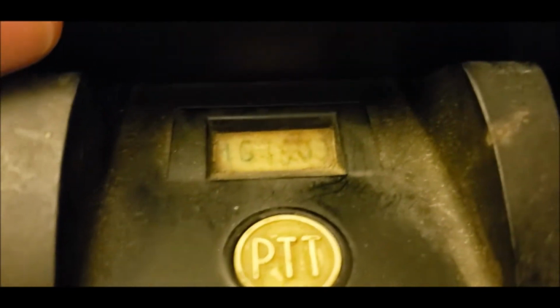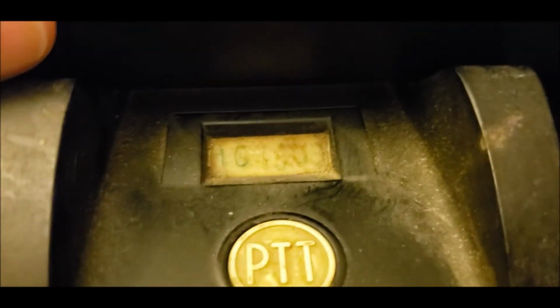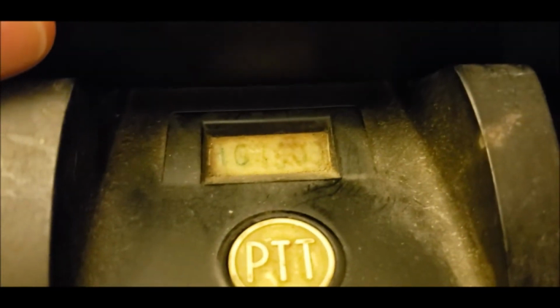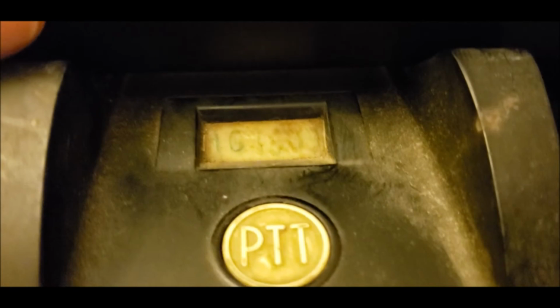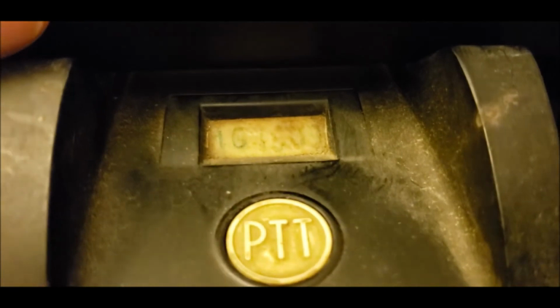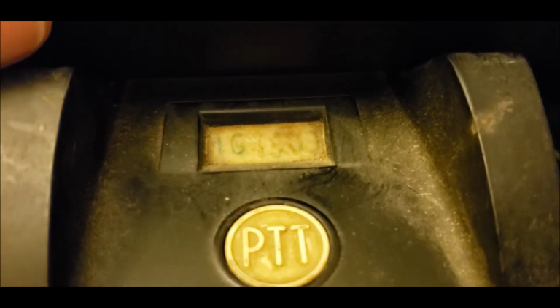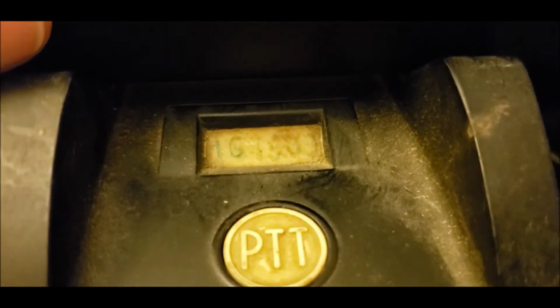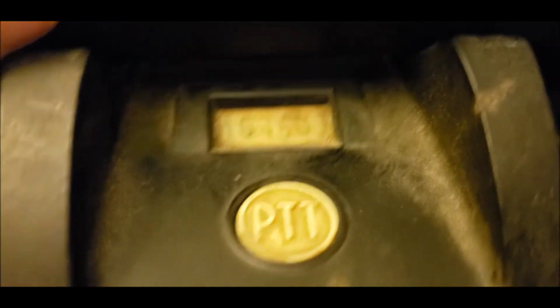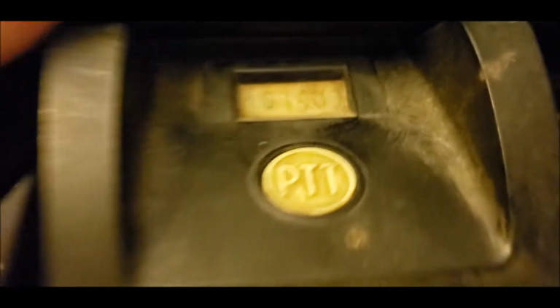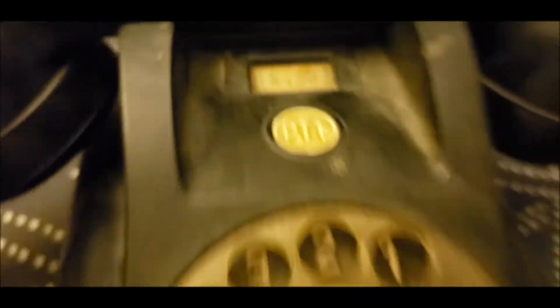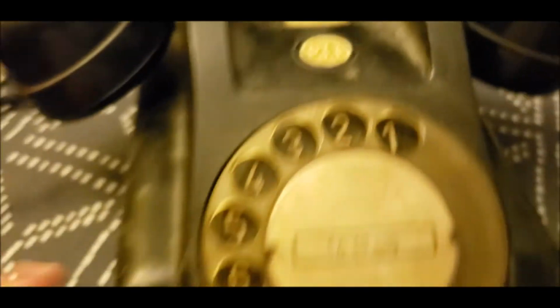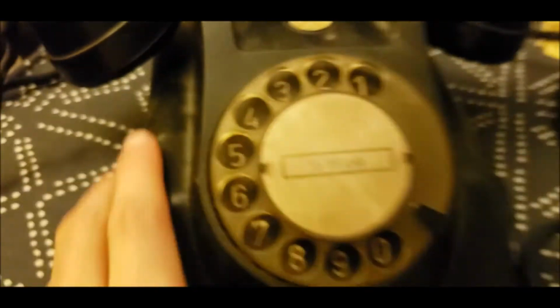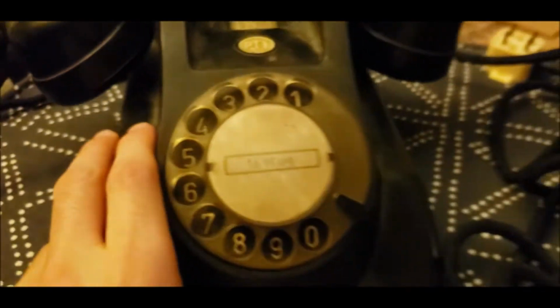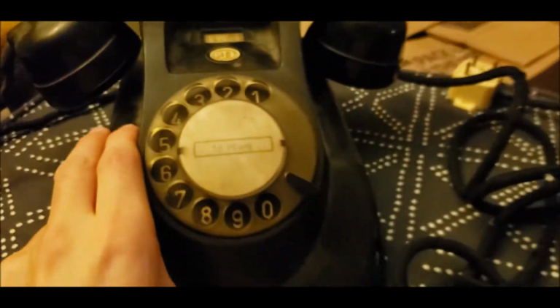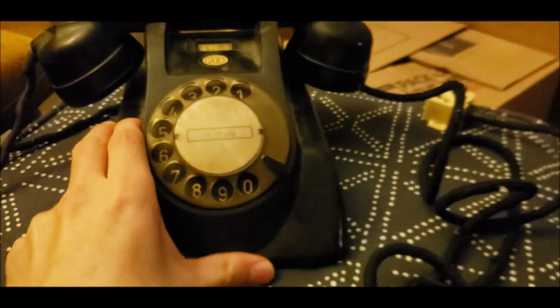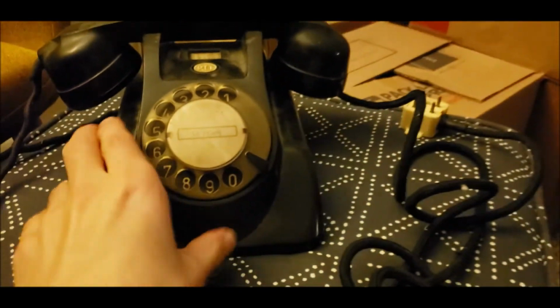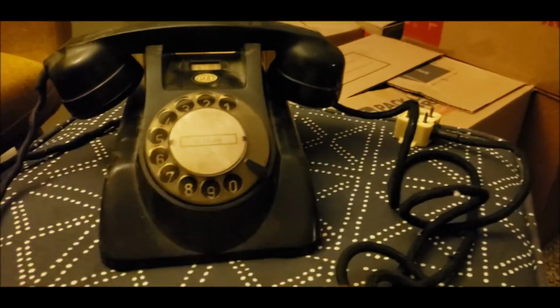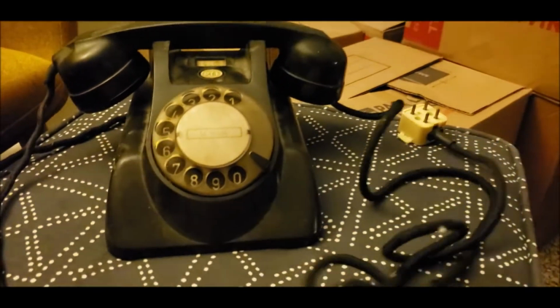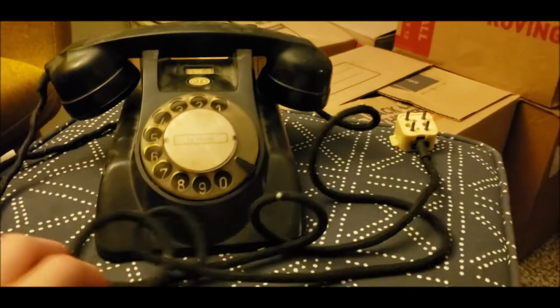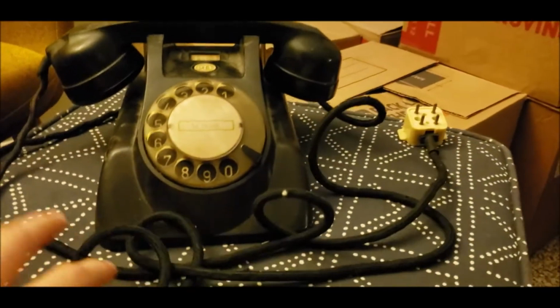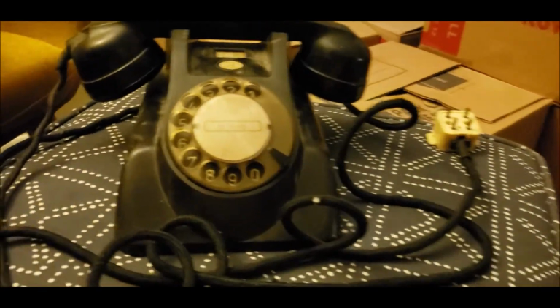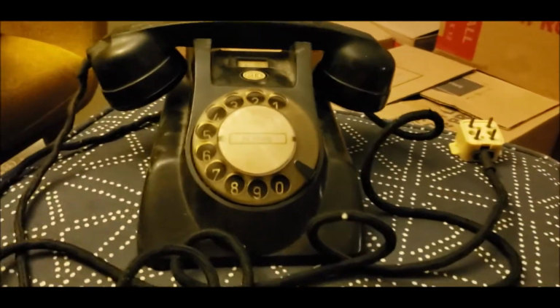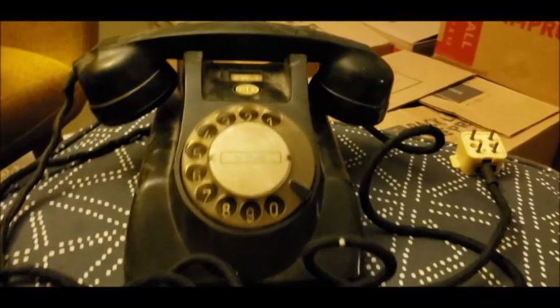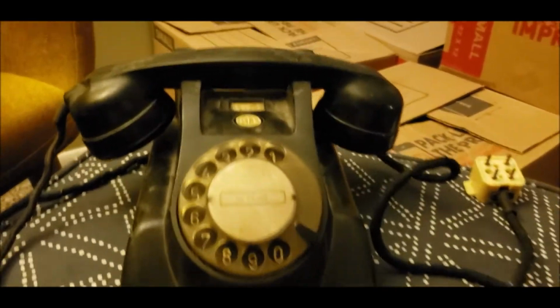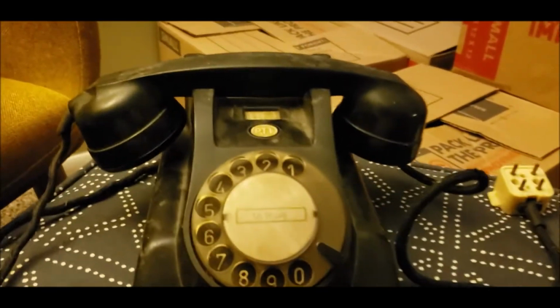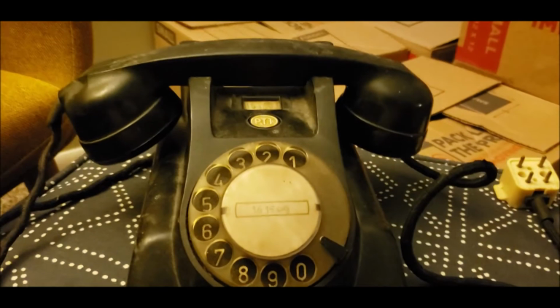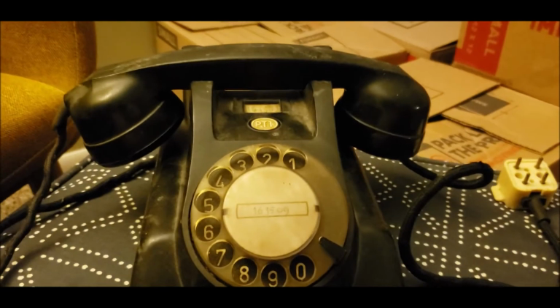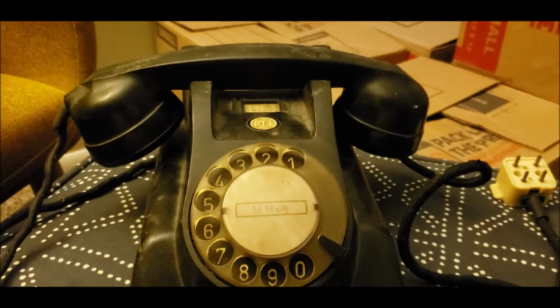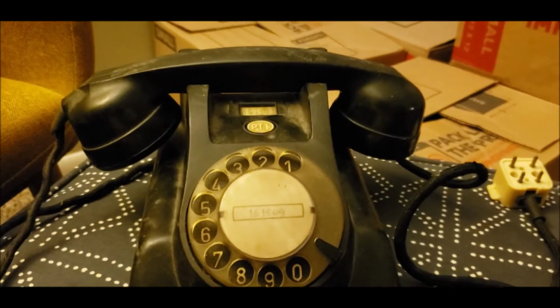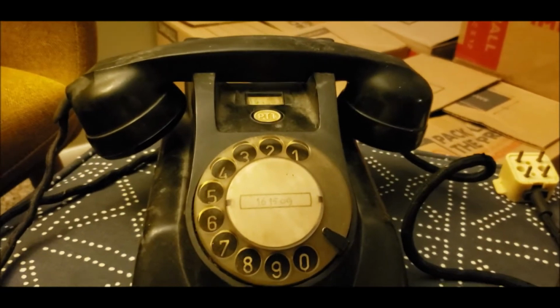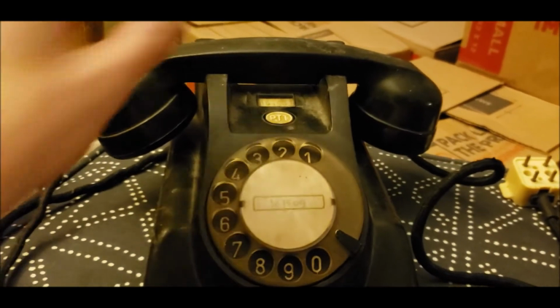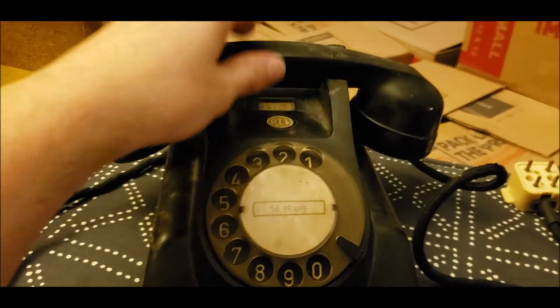Here's the window for the number card. Anyway, this is a model 1955.